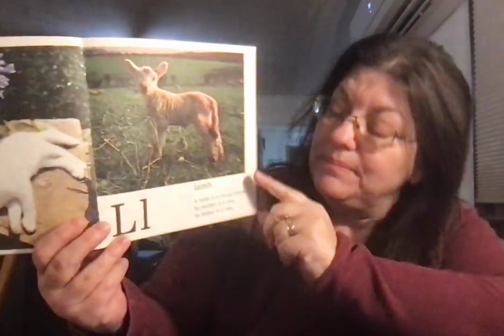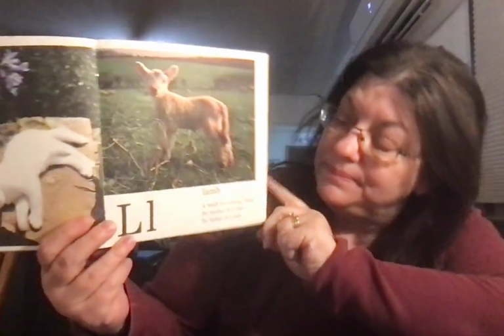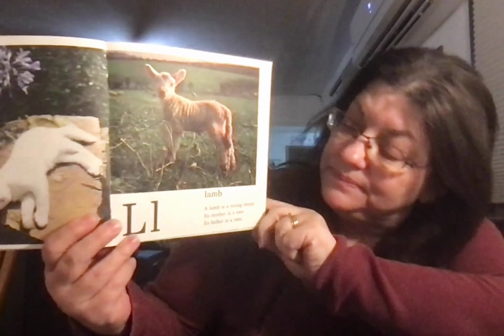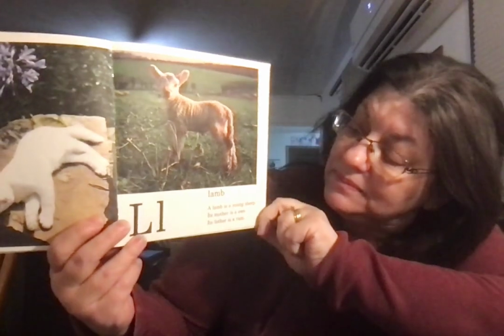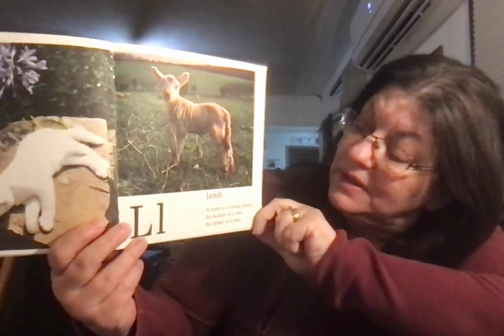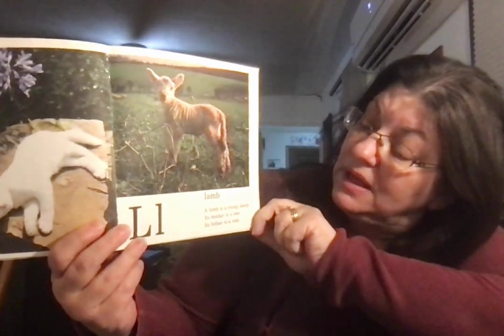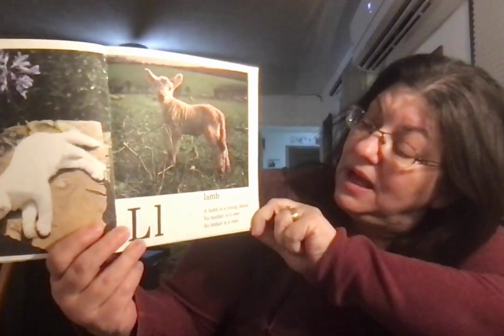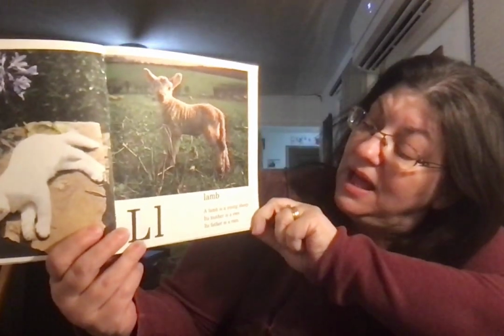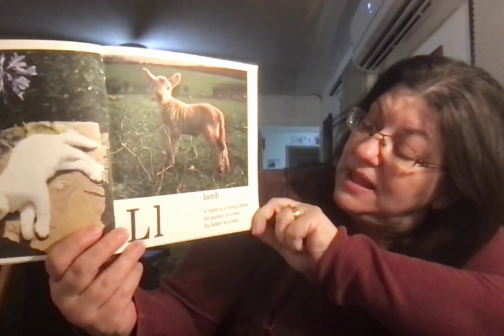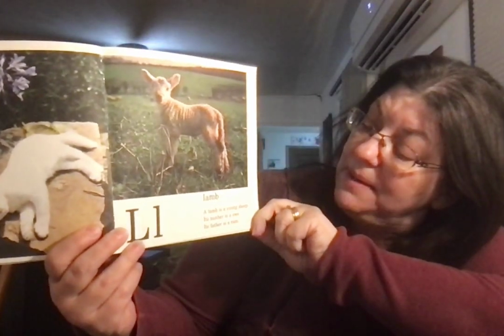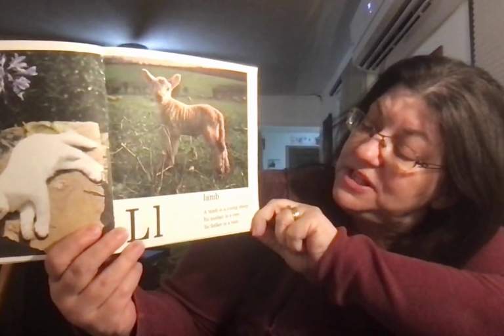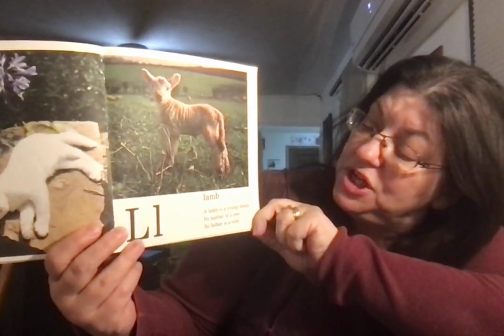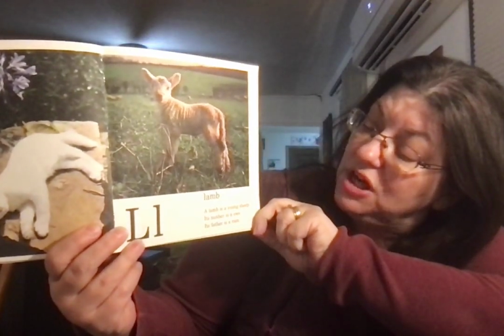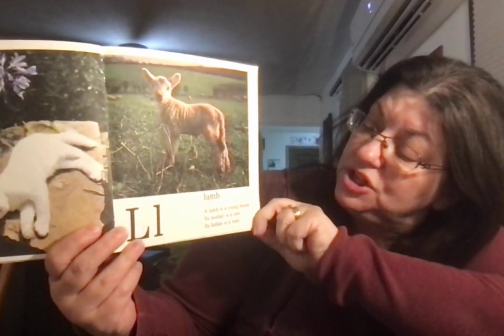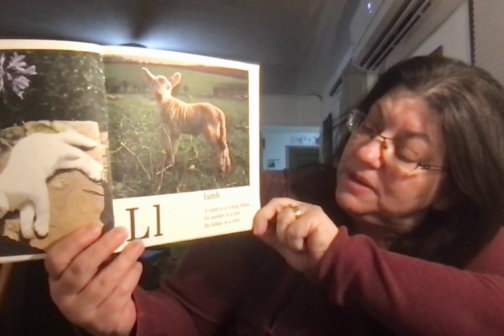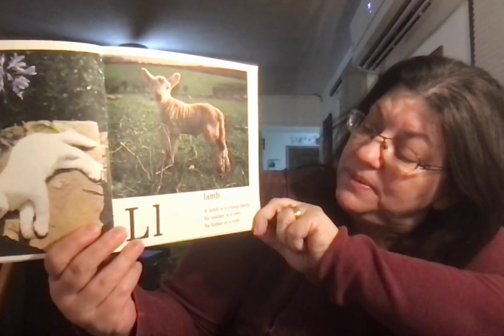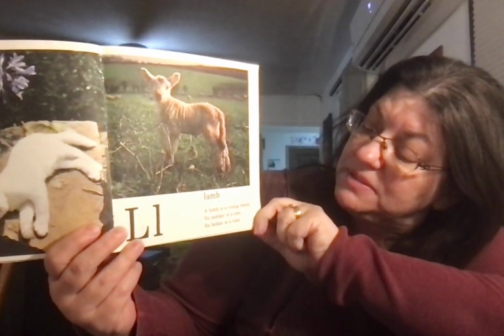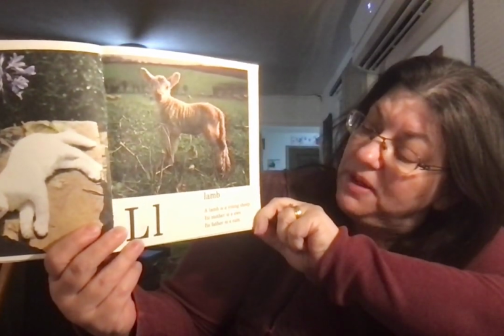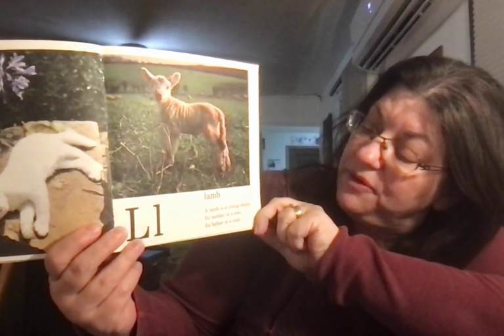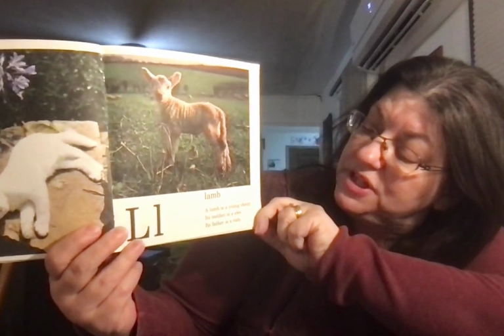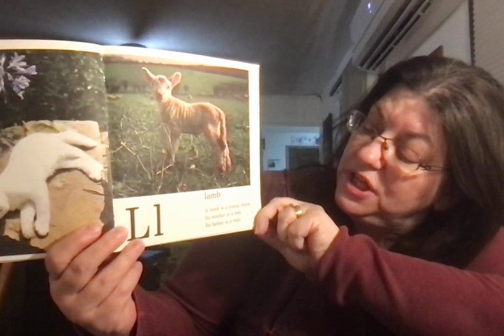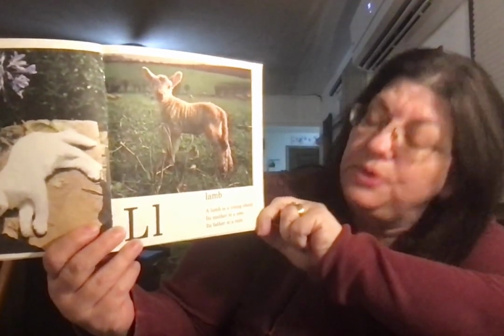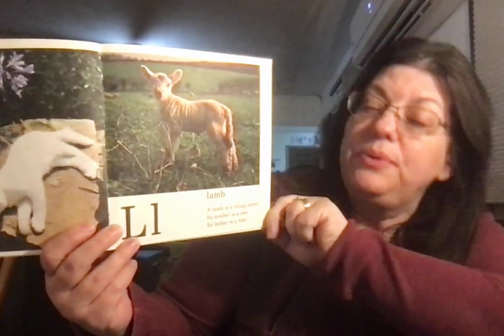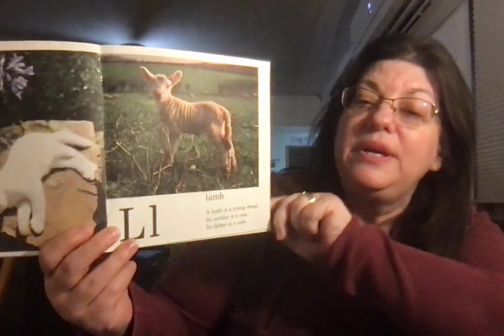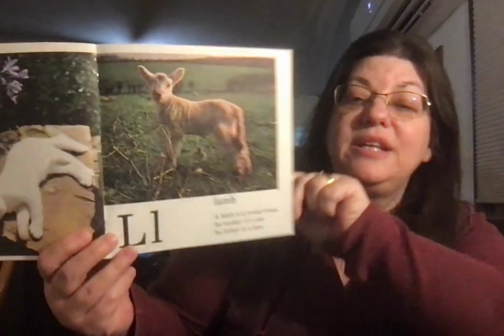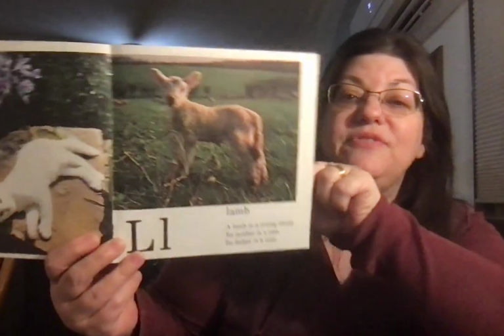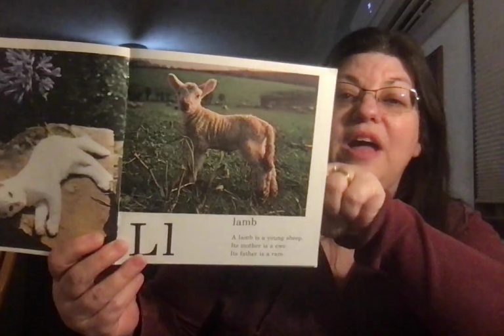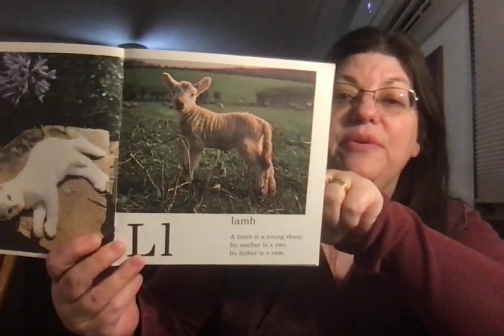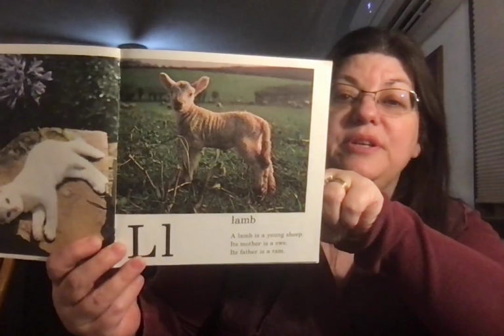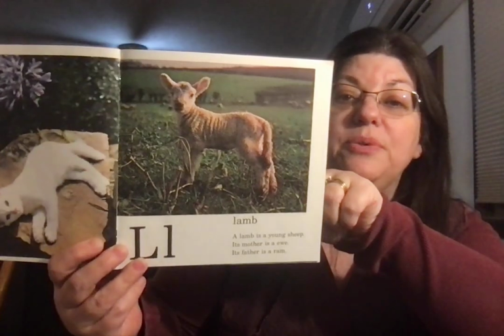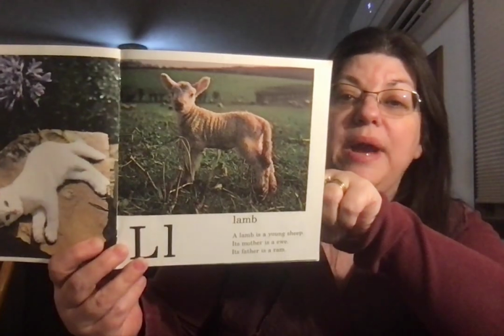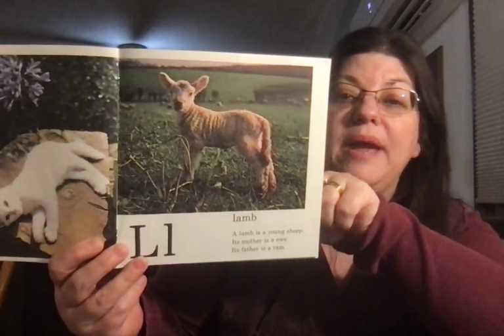Lamb. A lamb is a young sheep. Its mother is a ewe. Its father is a ram.